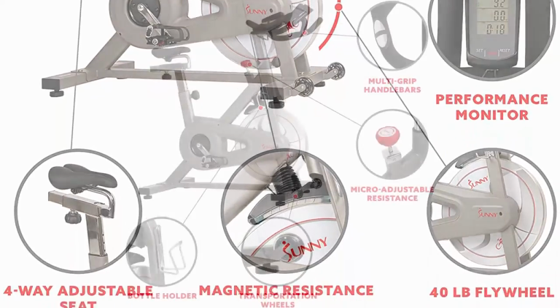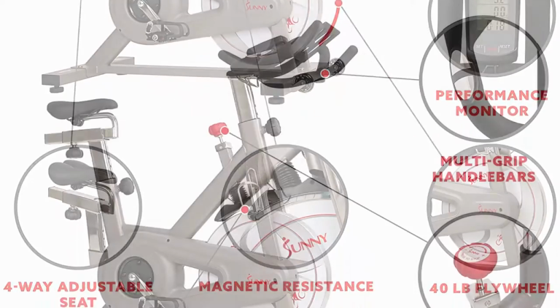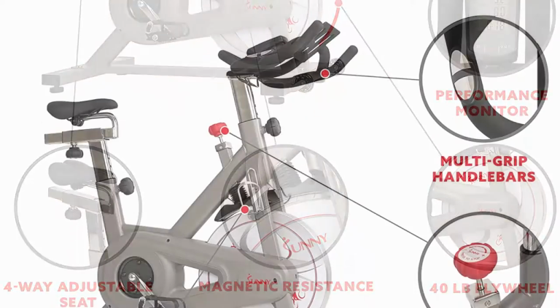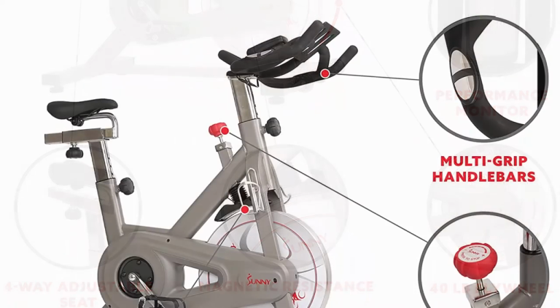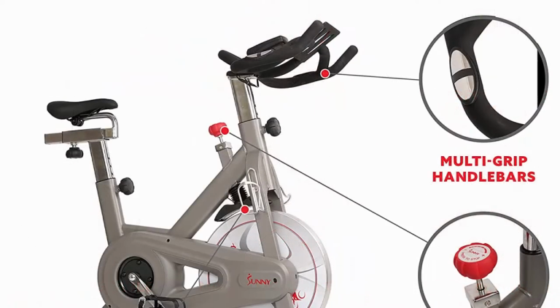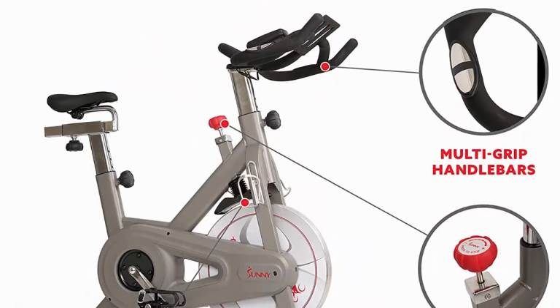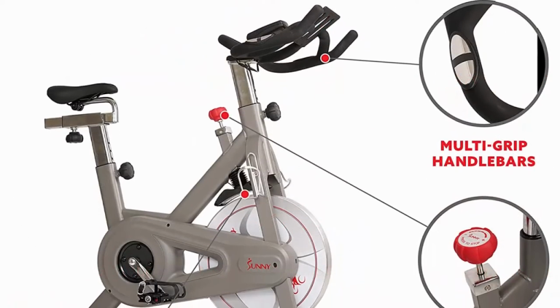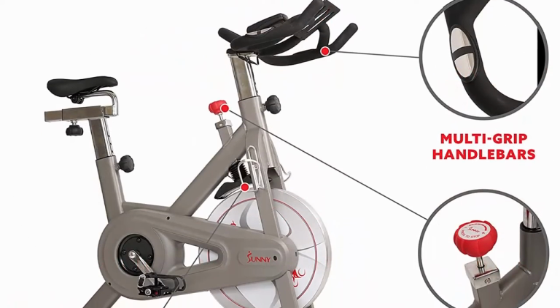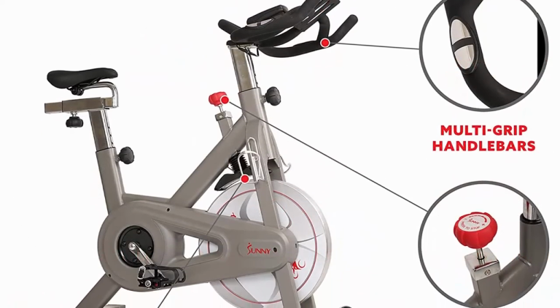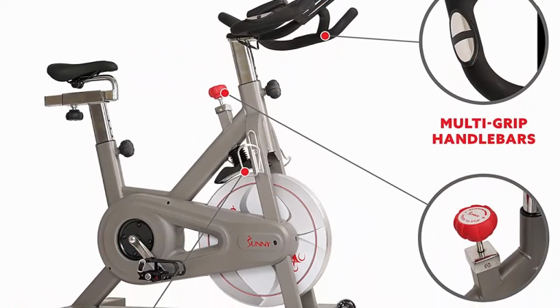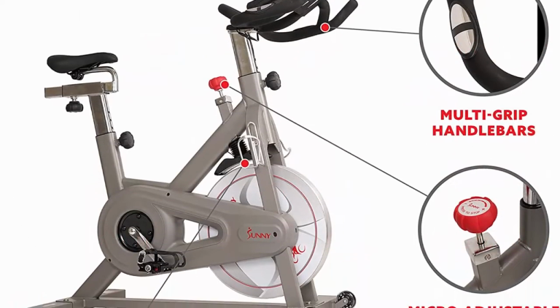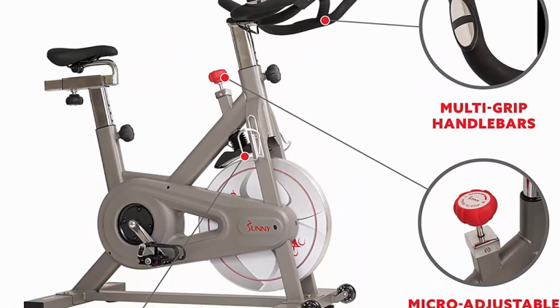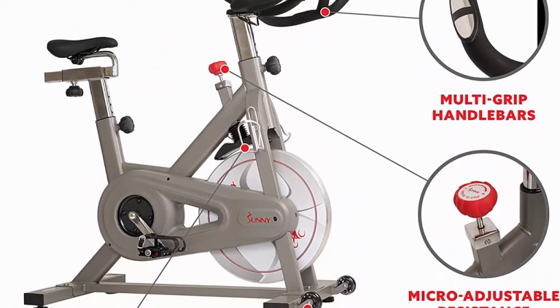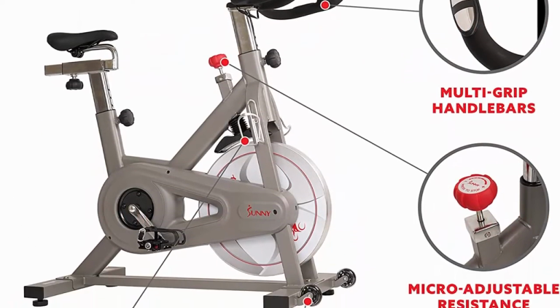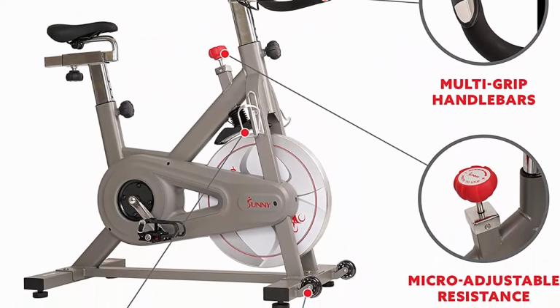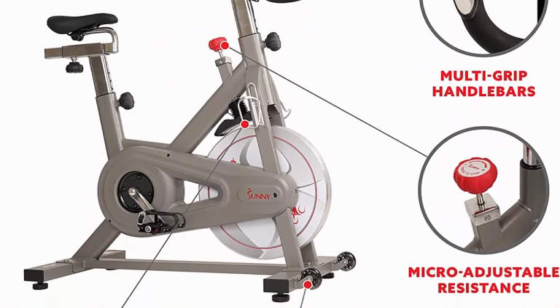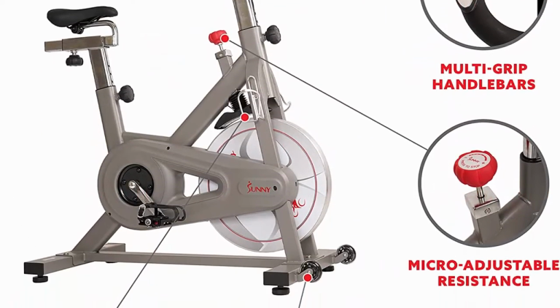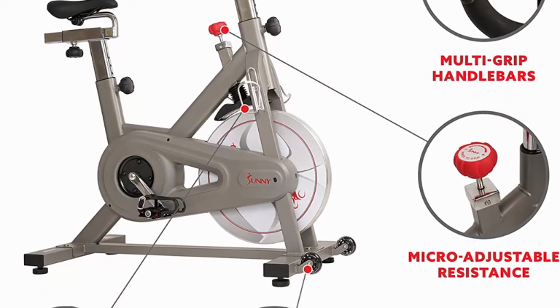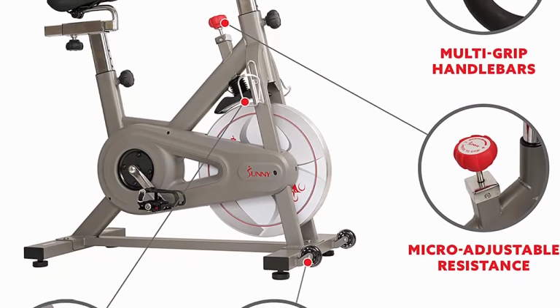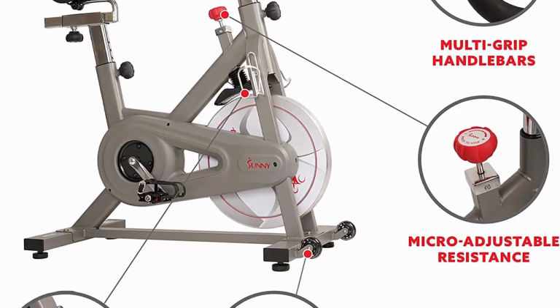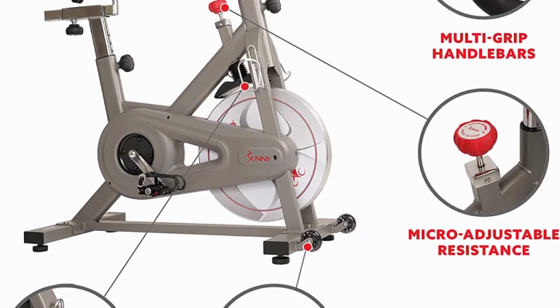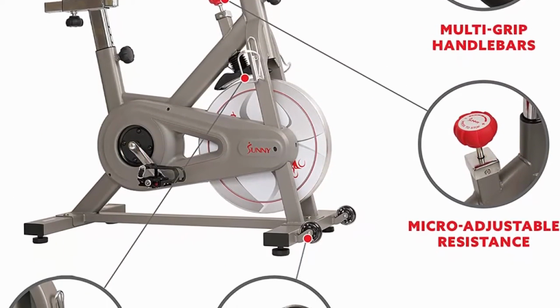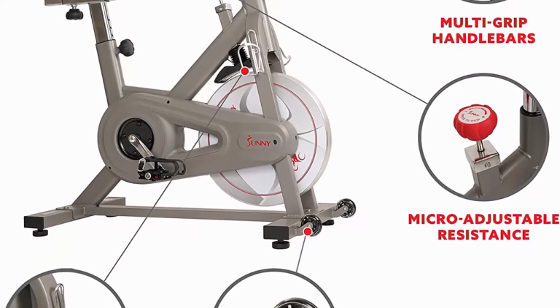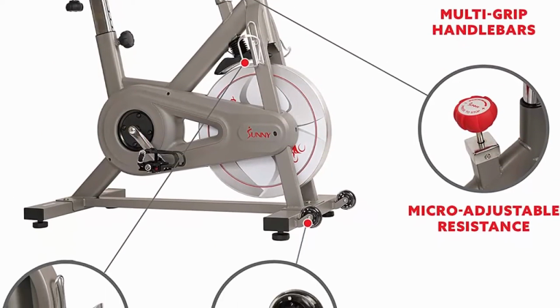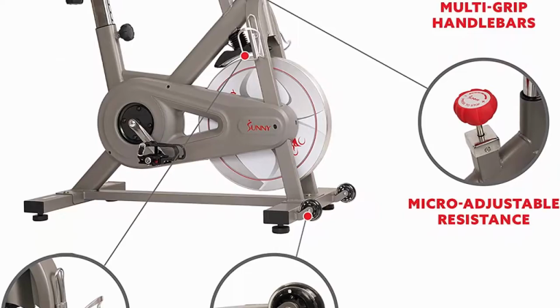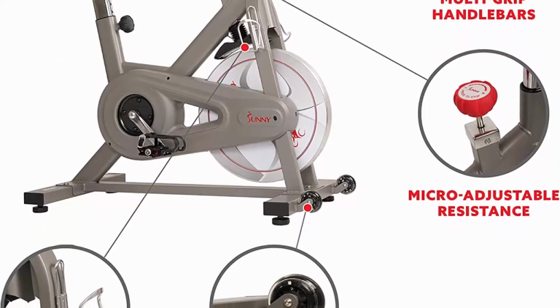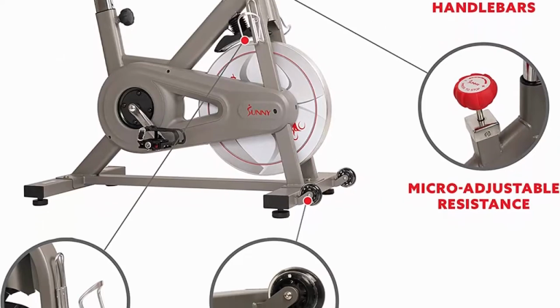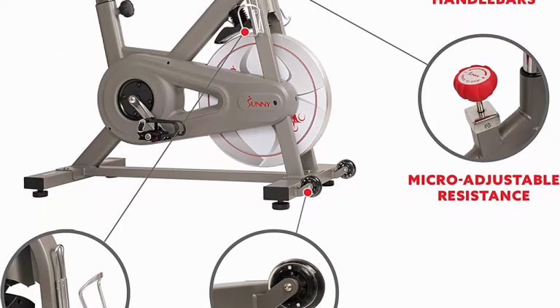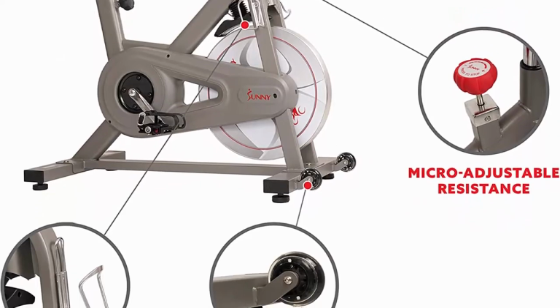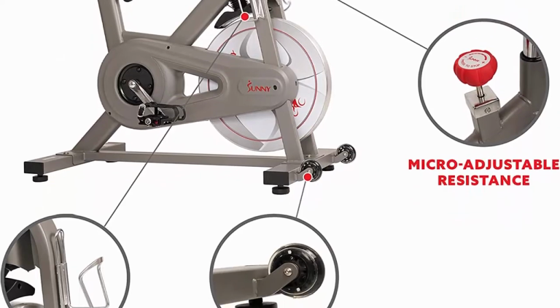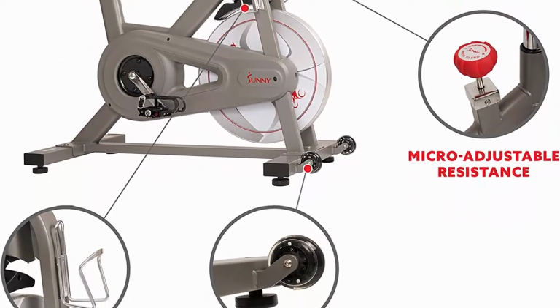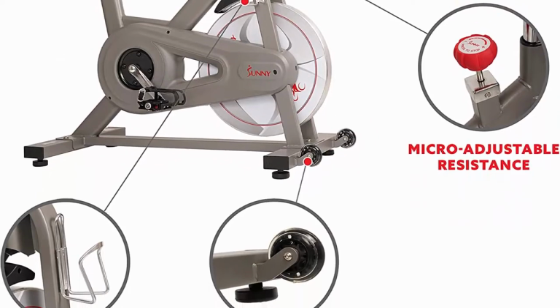Top 9: The indoor cycling bike offers a stereo speaker system at the bottom of the screen for an immersive cycling experience.